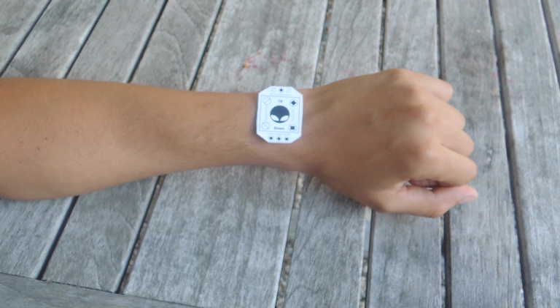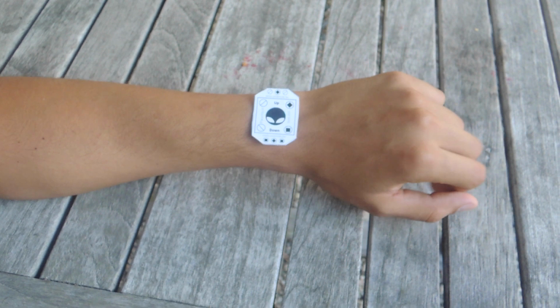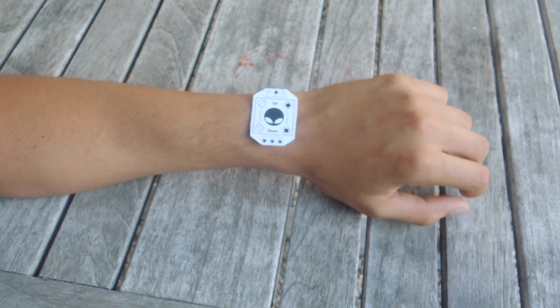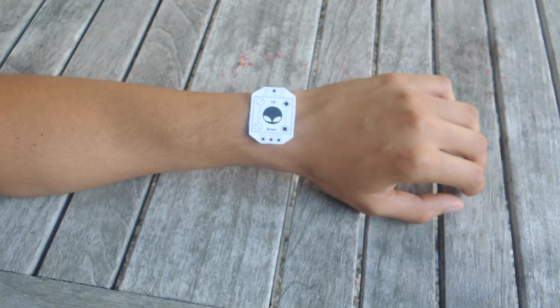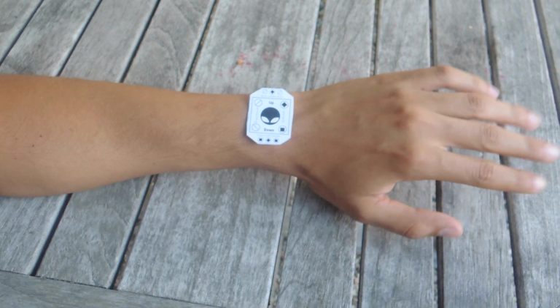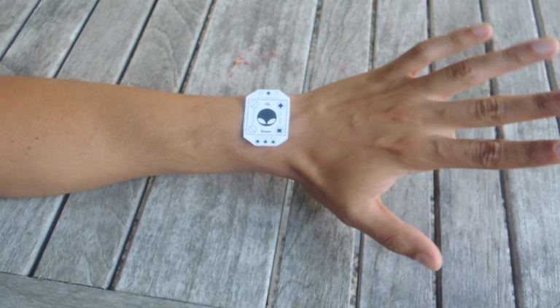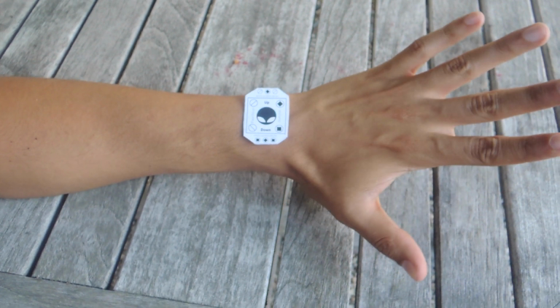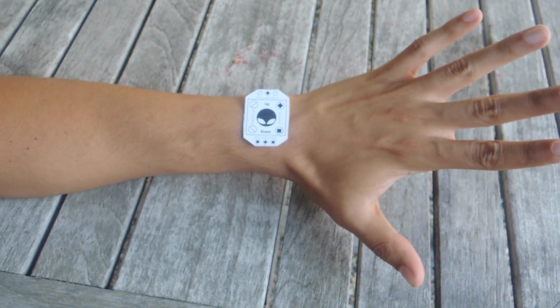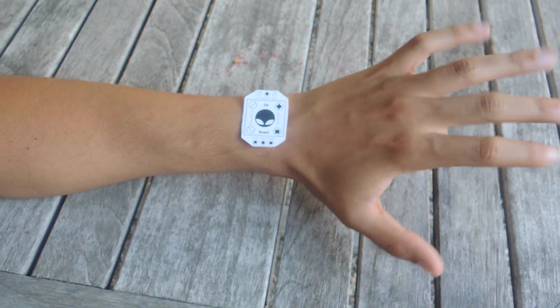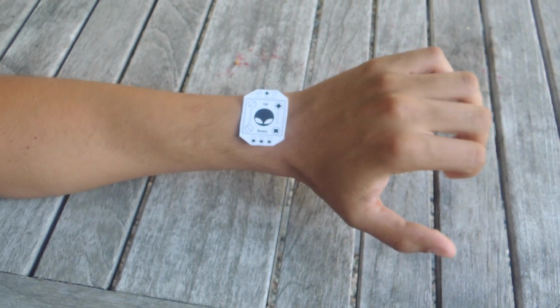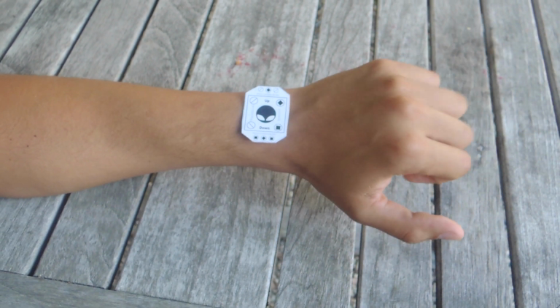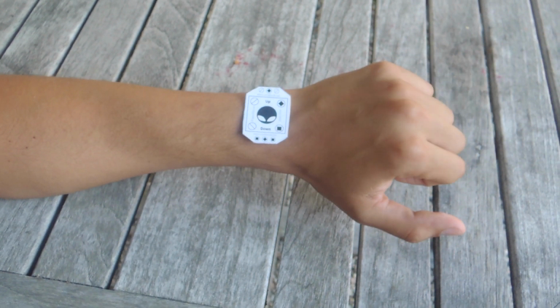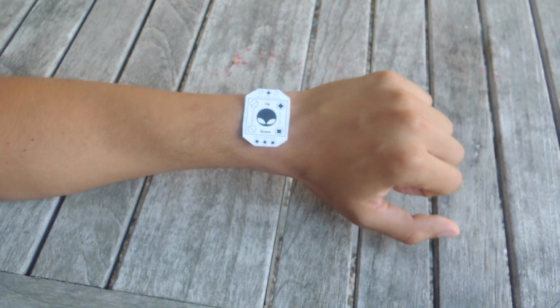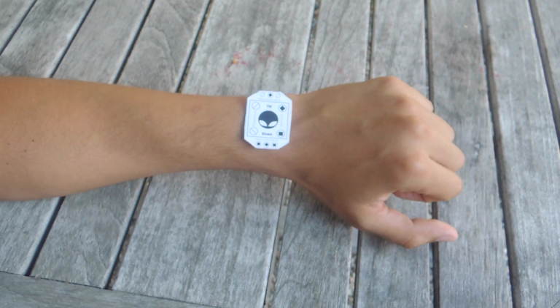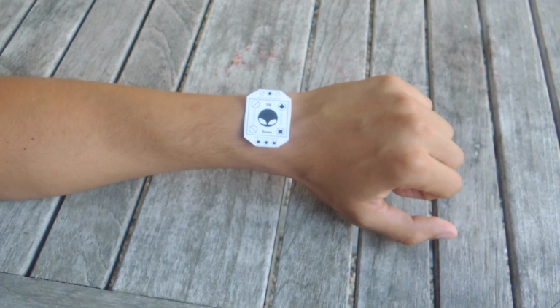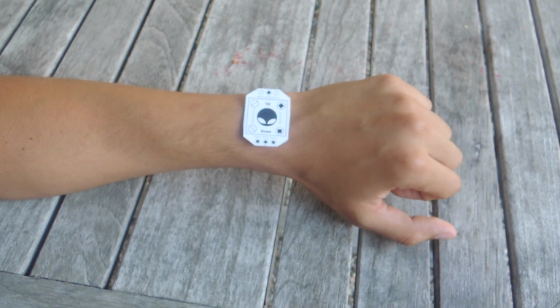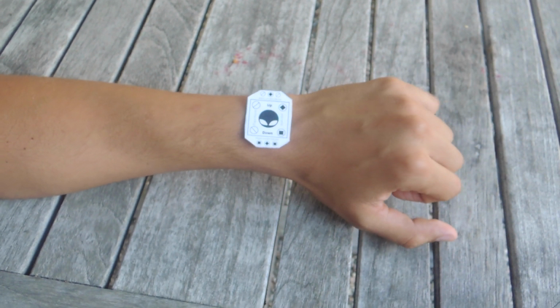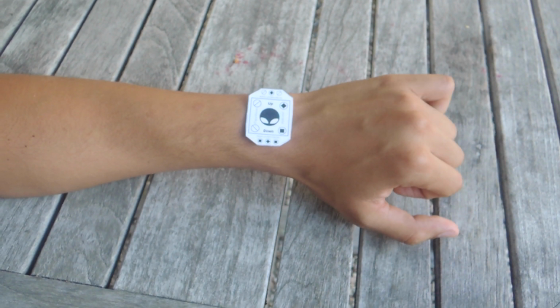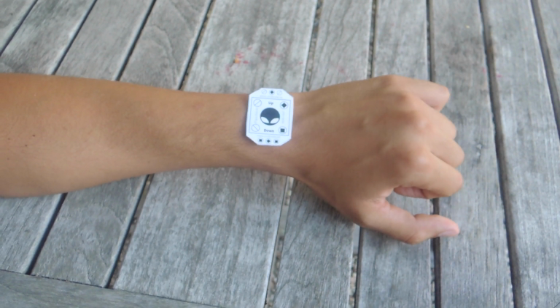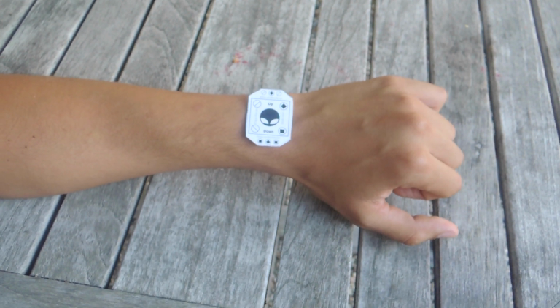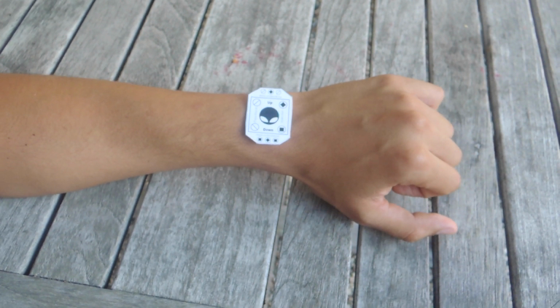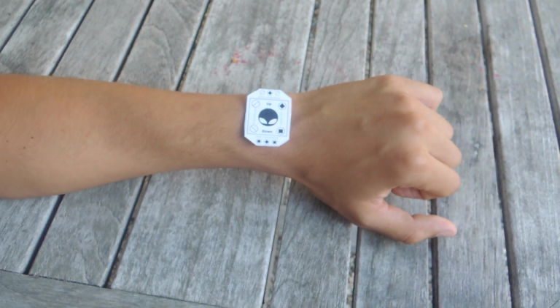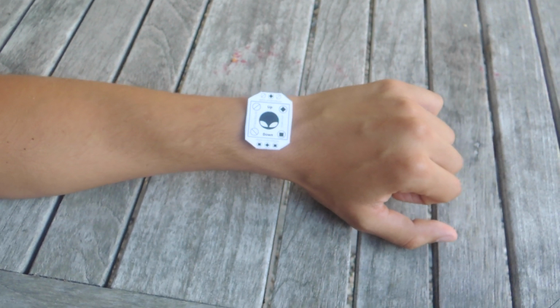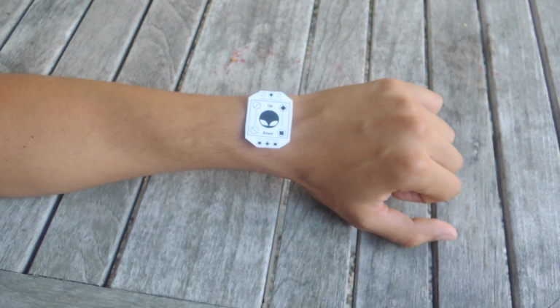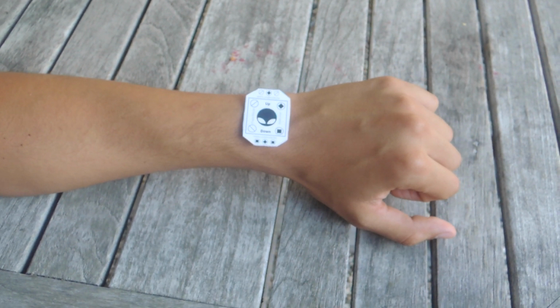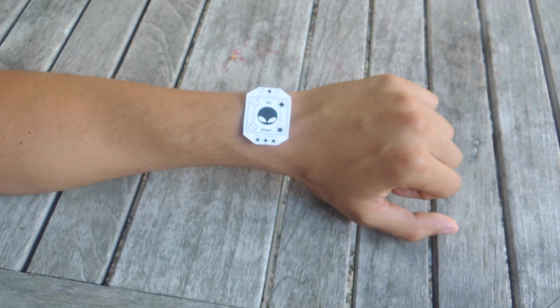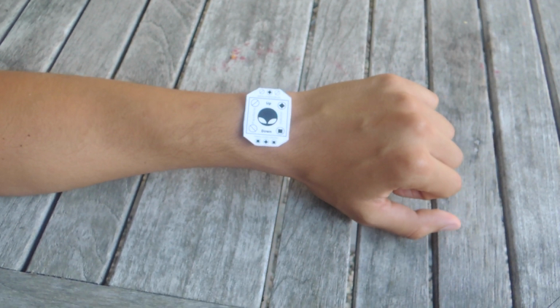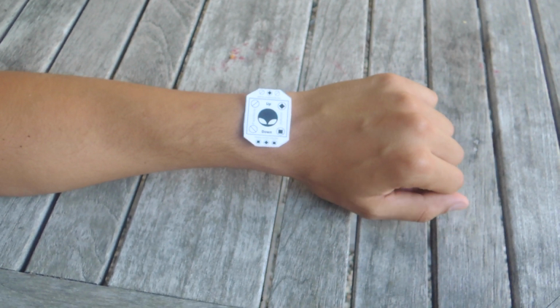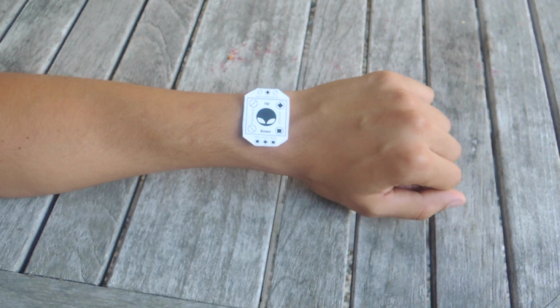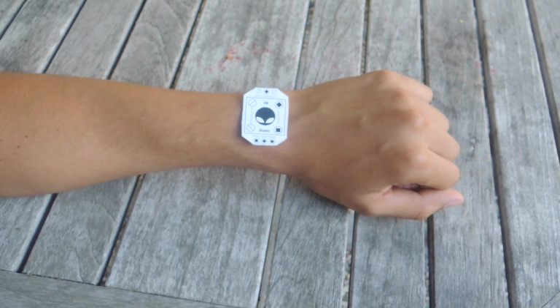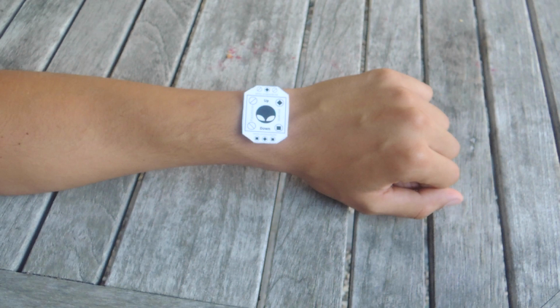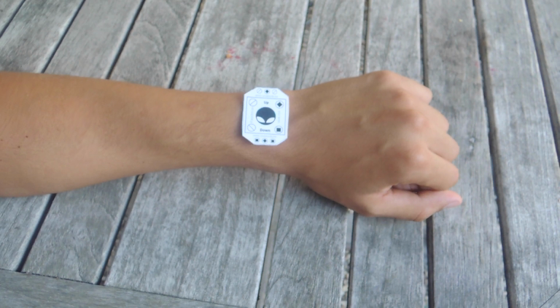Hey, what's up guys? It's Nelson here with Gajax and today I'm going to be showing you how to use augmented reality to wear the Apple Watch.